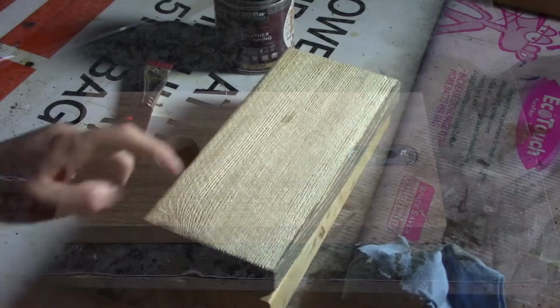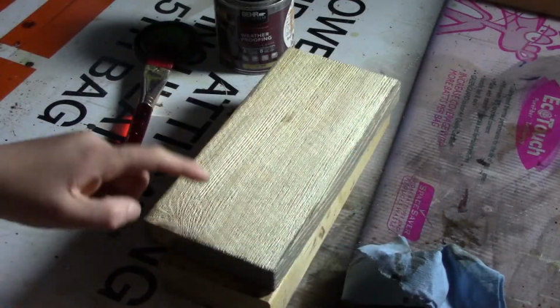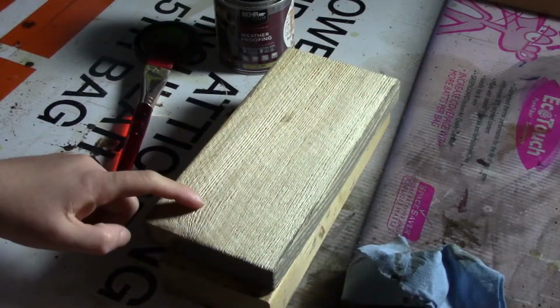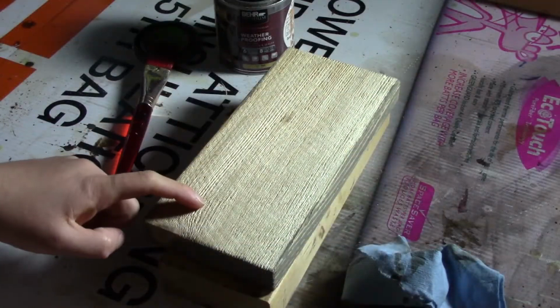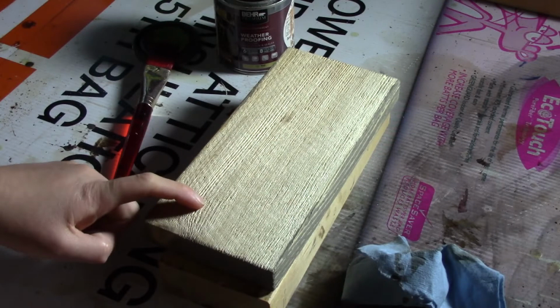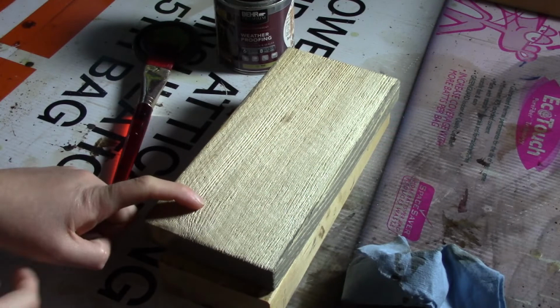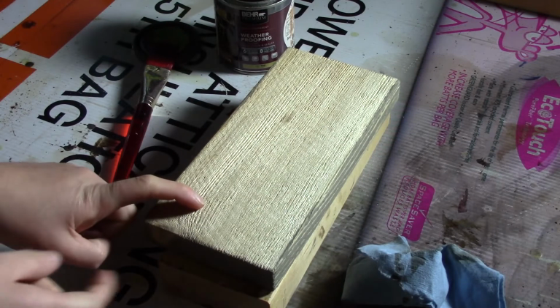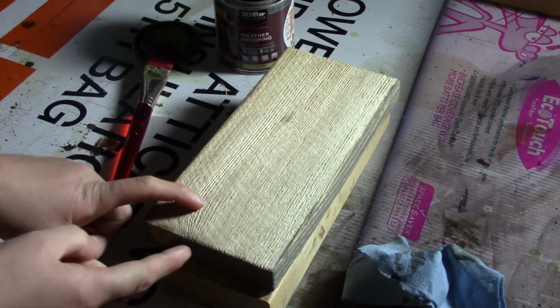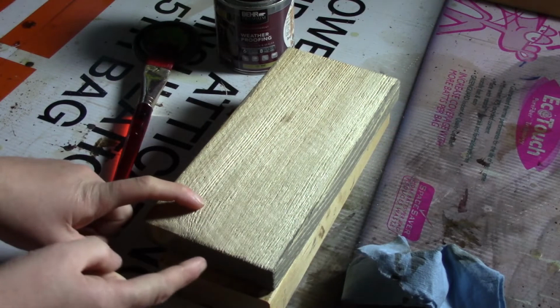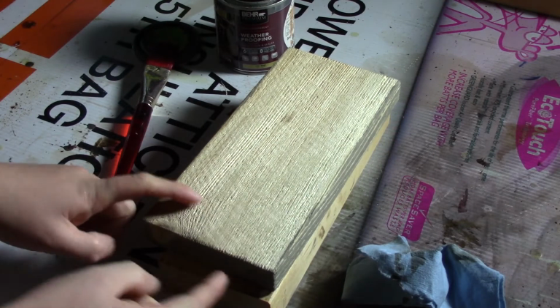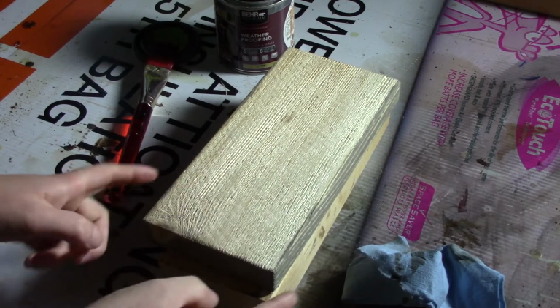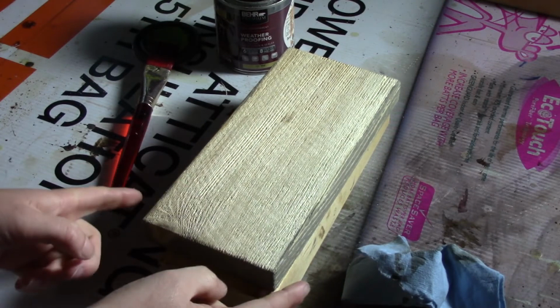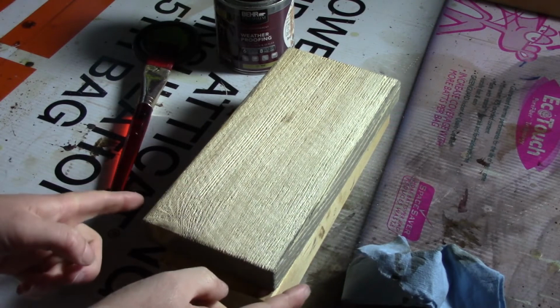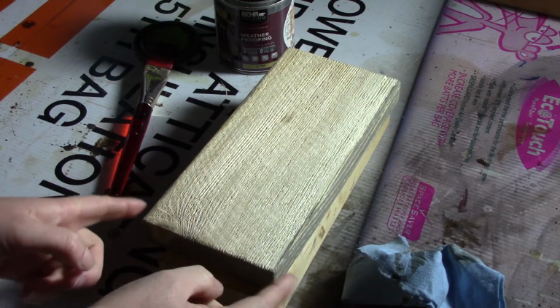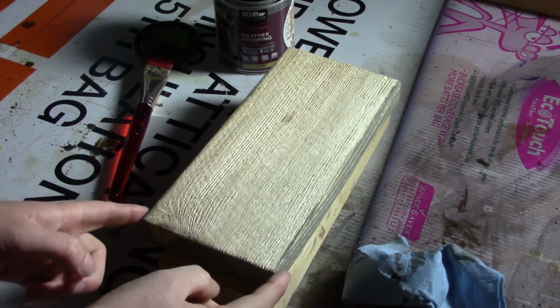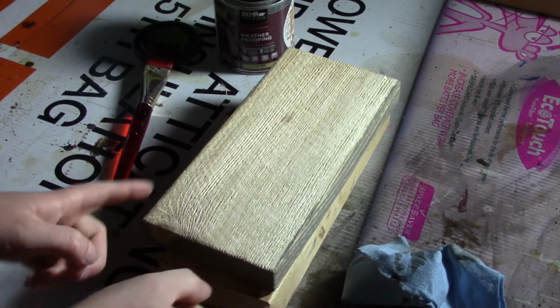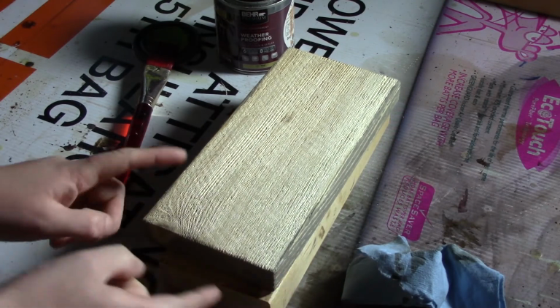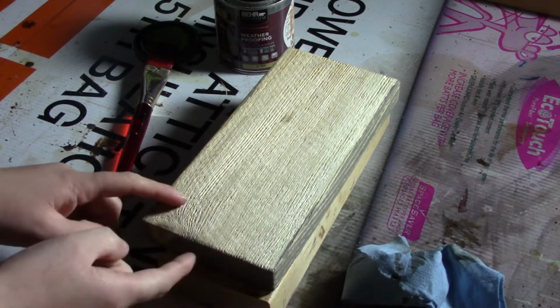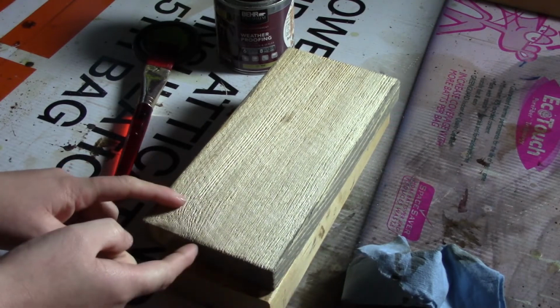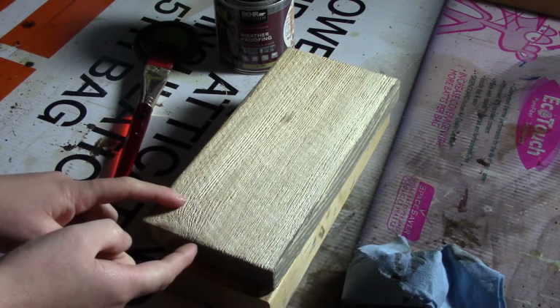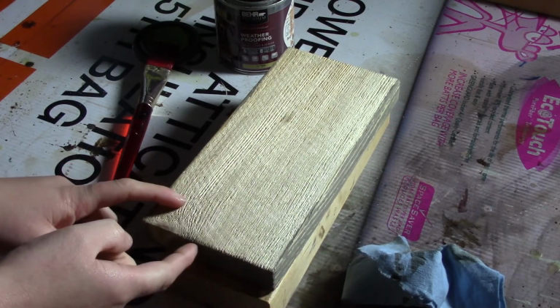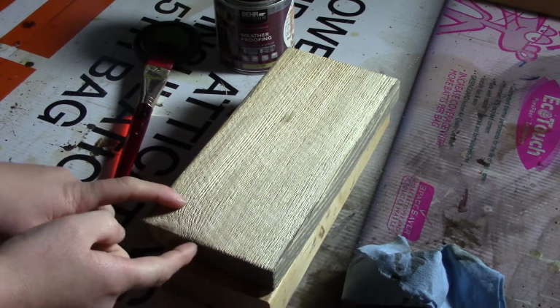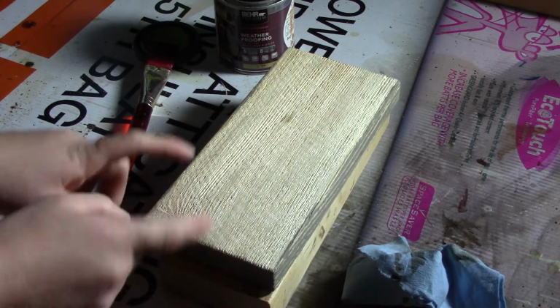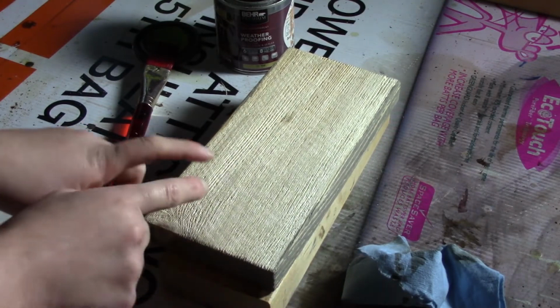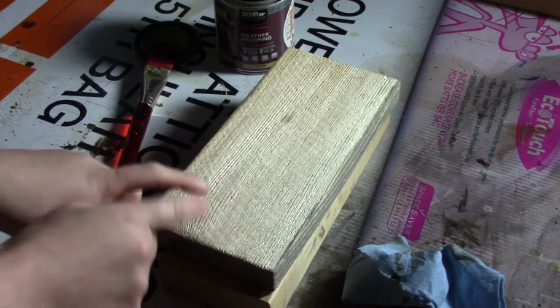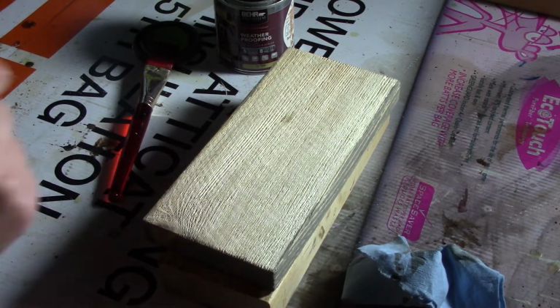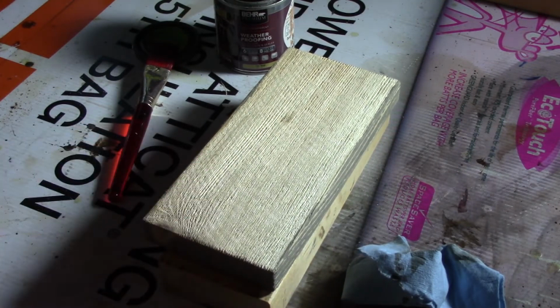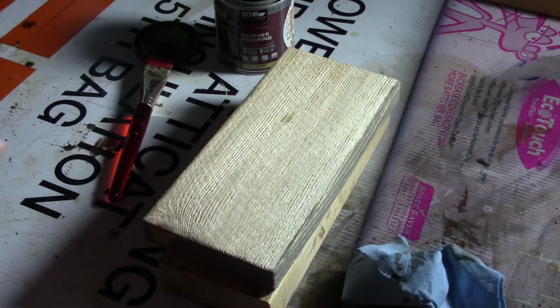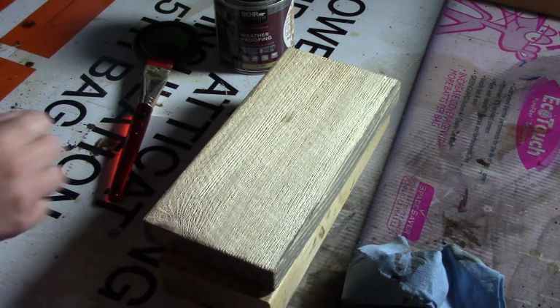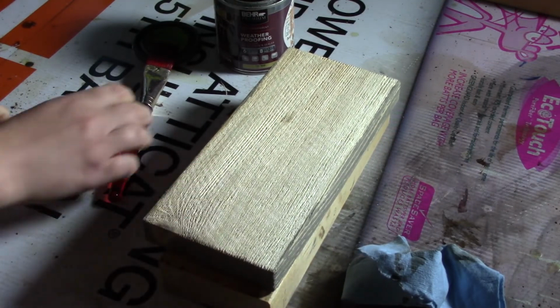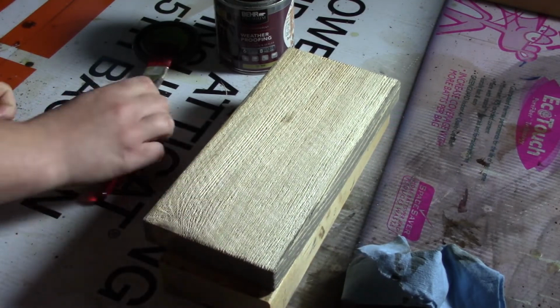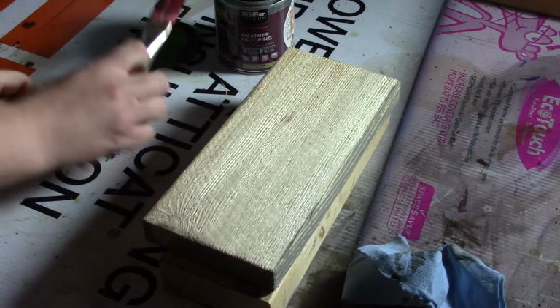I've applied the stain to the back, the sides, and the edges as well. Now I just have my top to do.